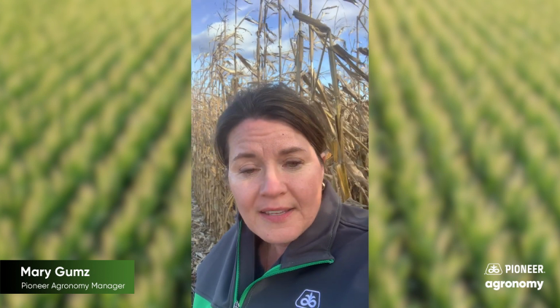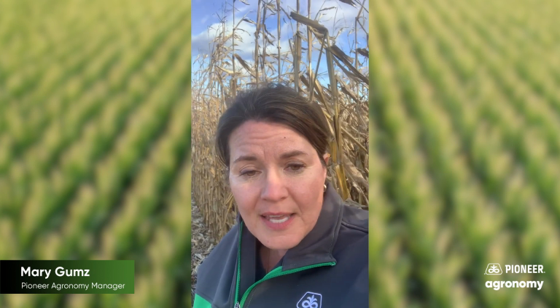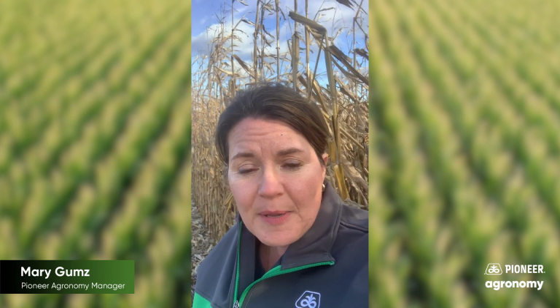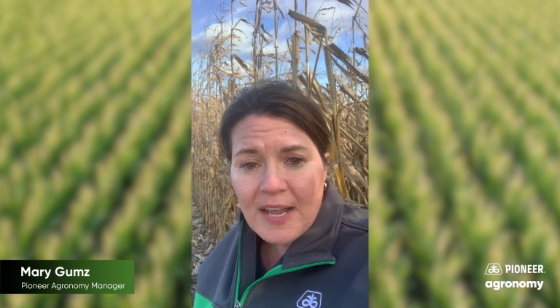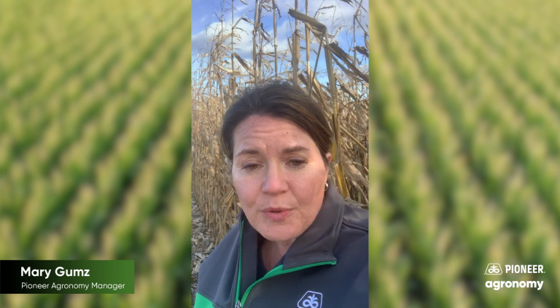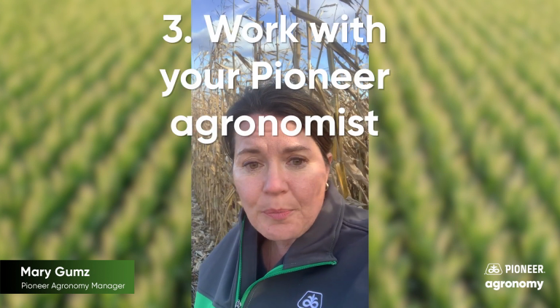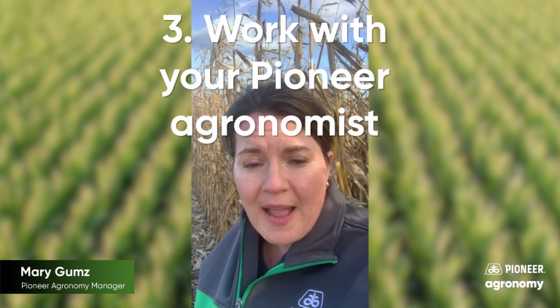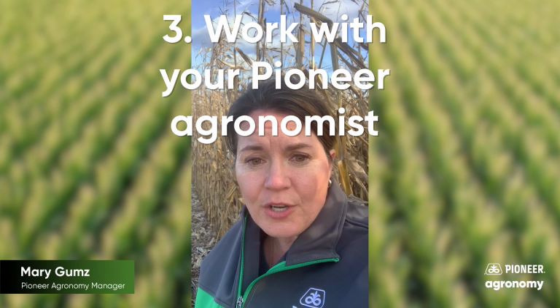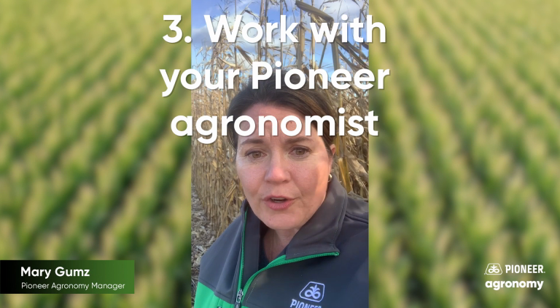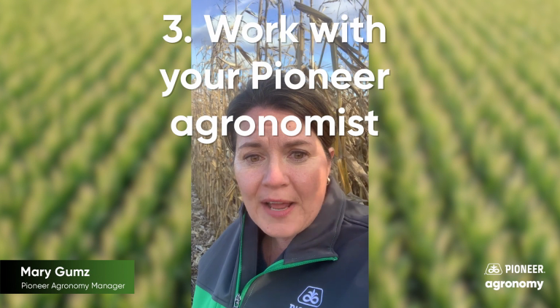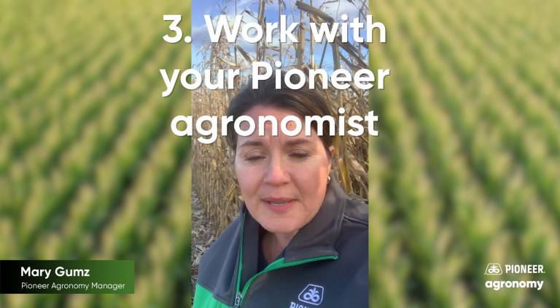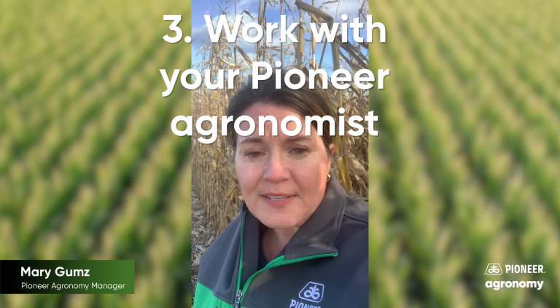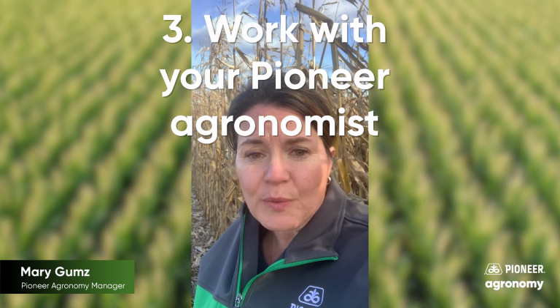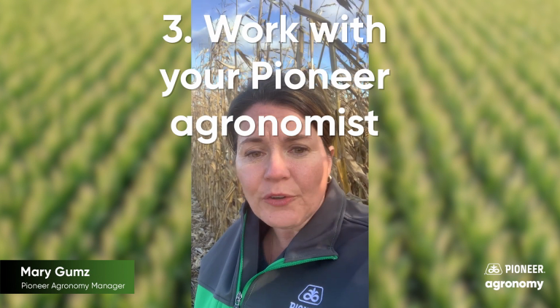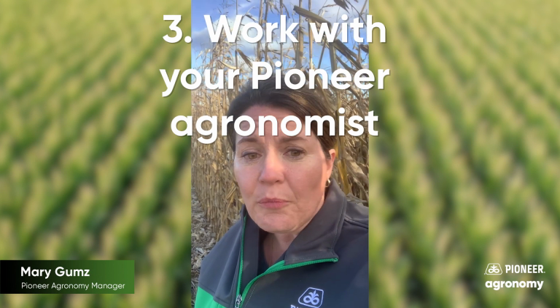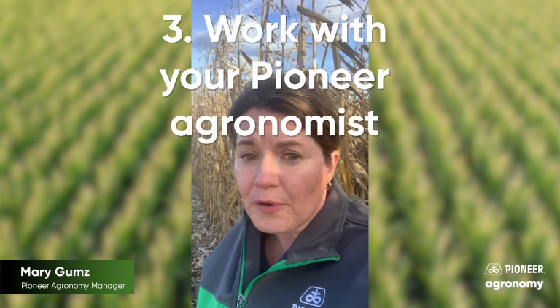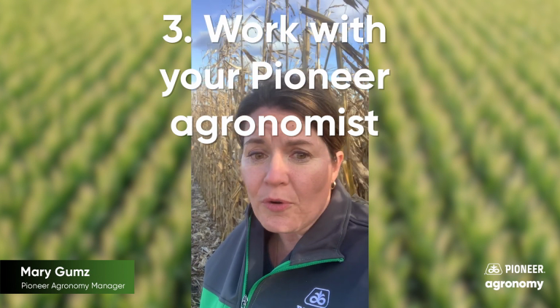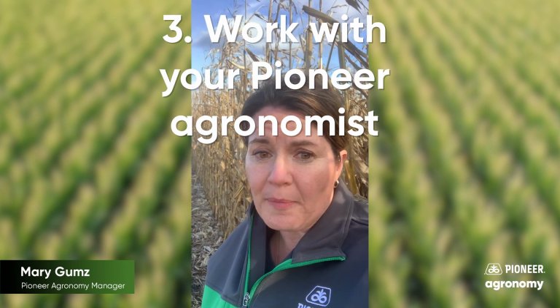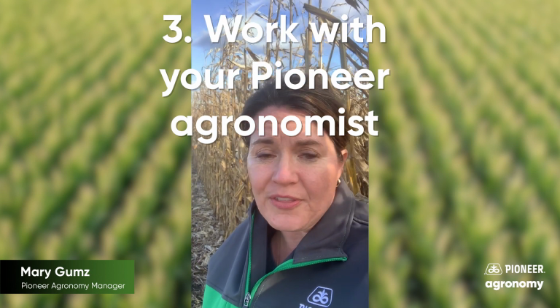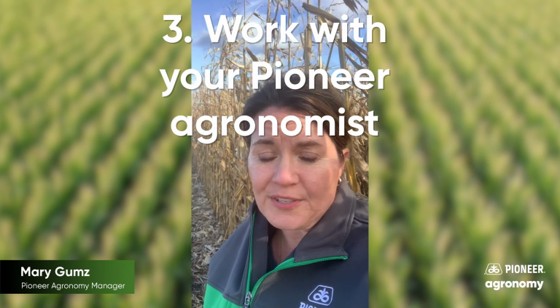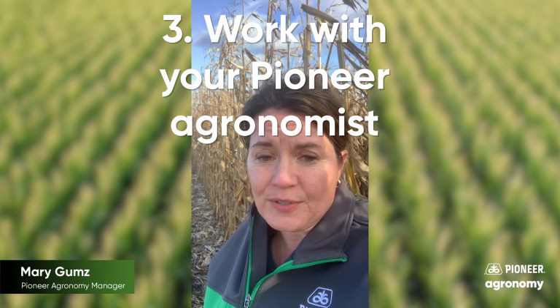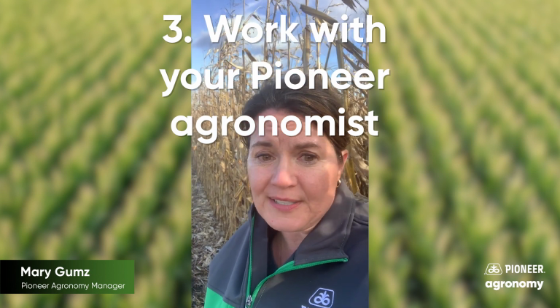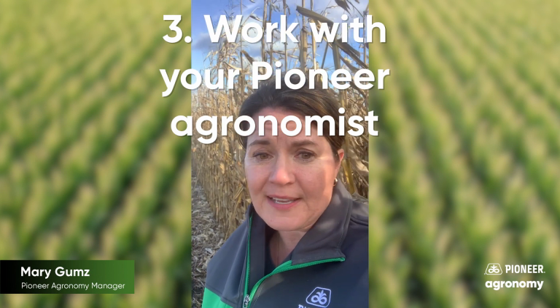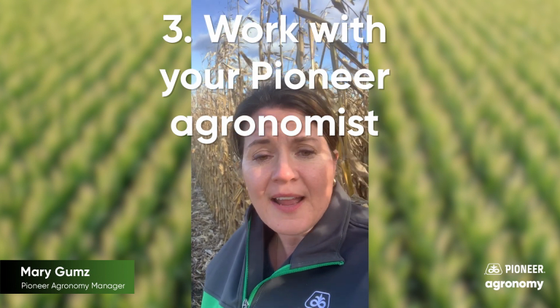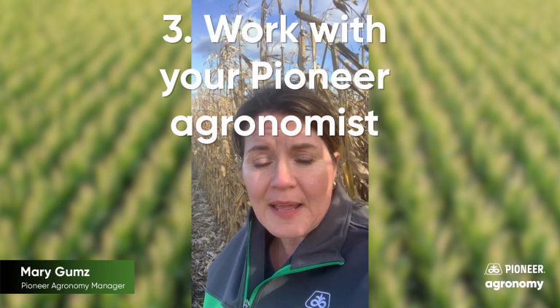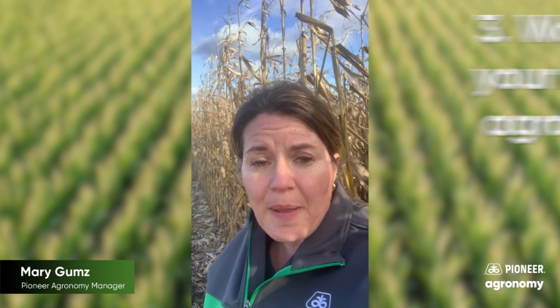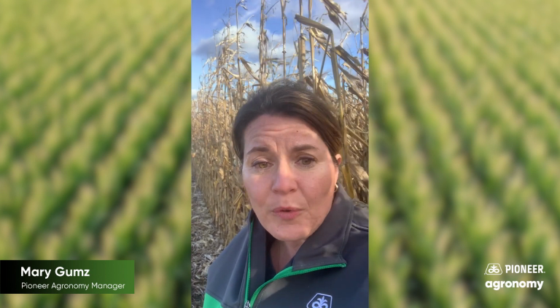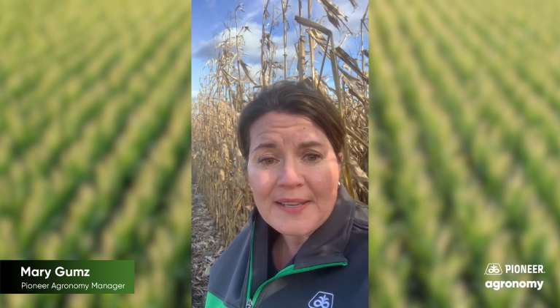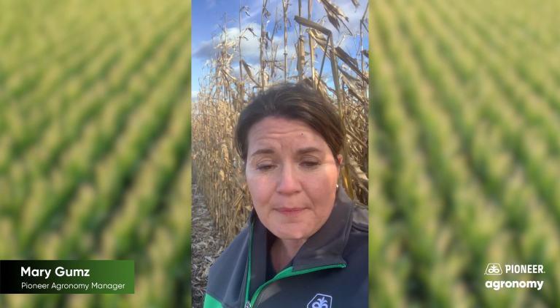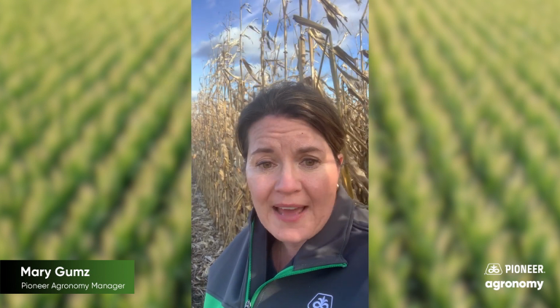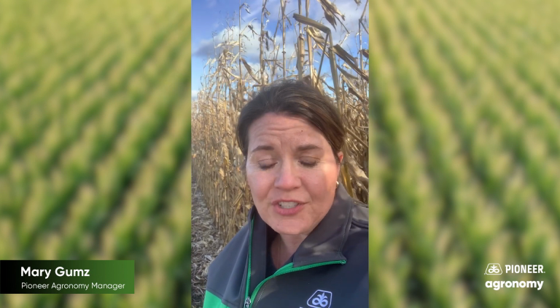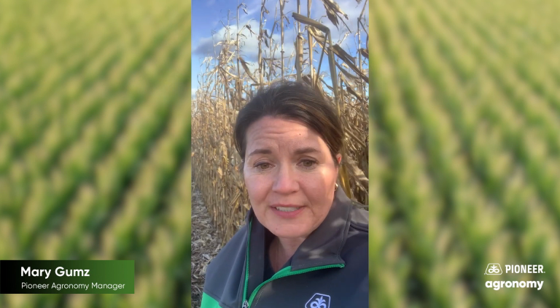Keep in touch with your Pioneer agronomist as we learn more and more about this new disease and better ways to manage it.